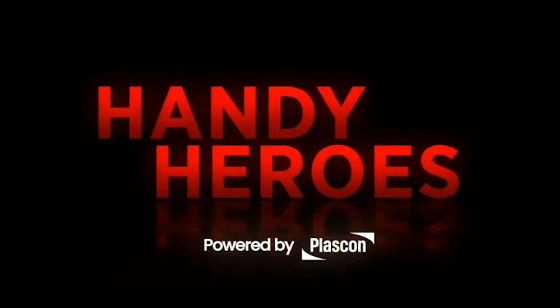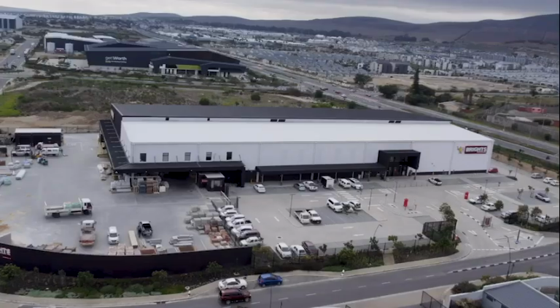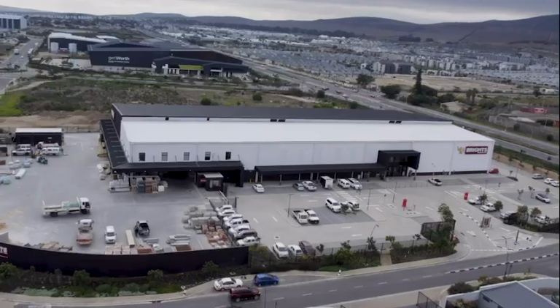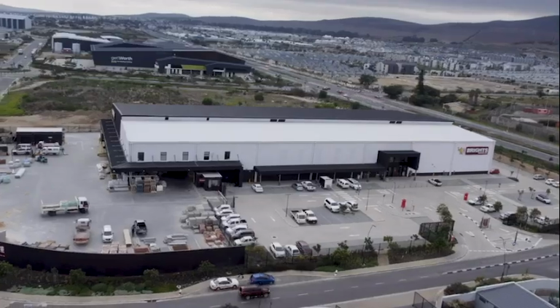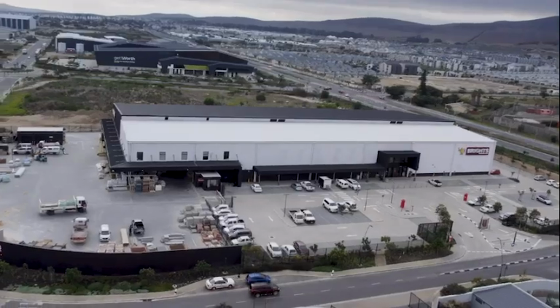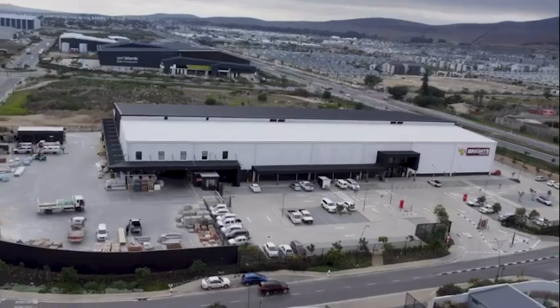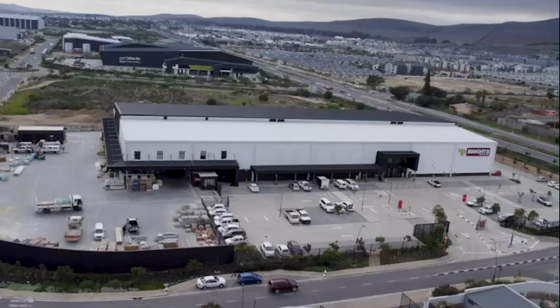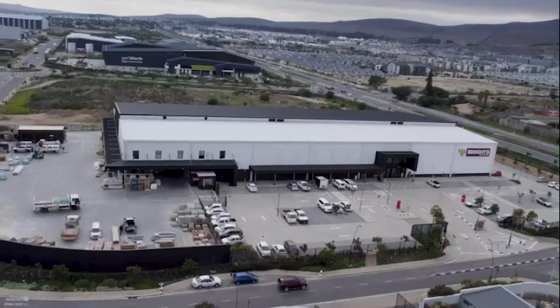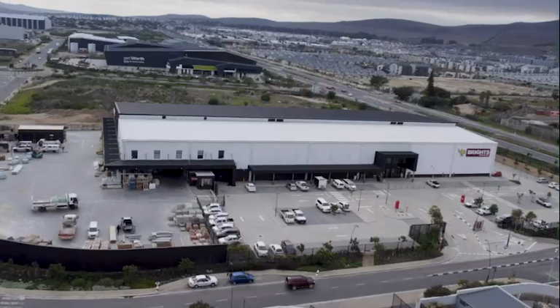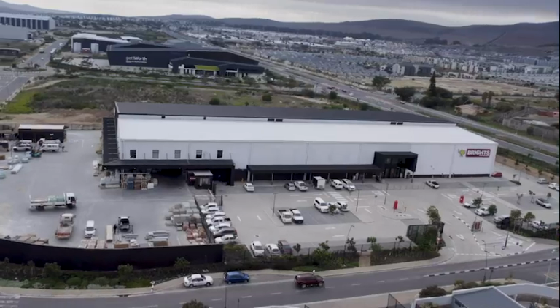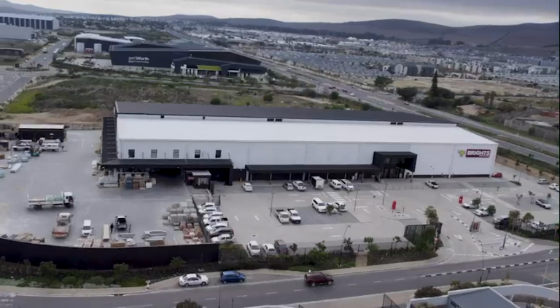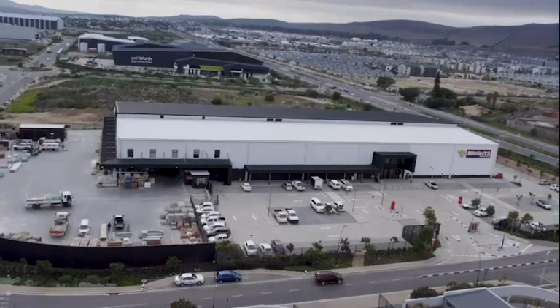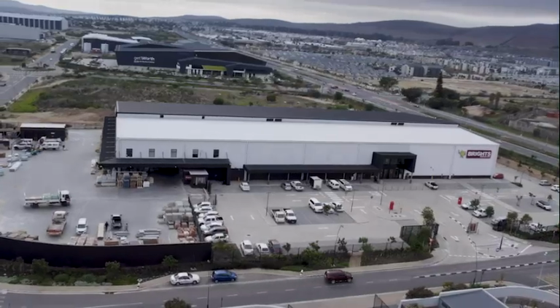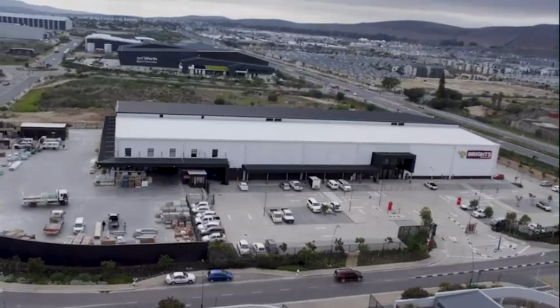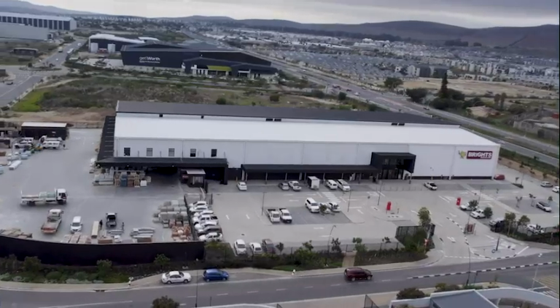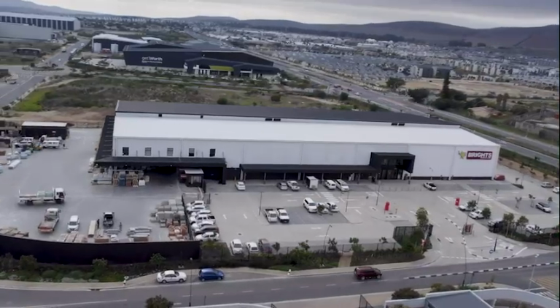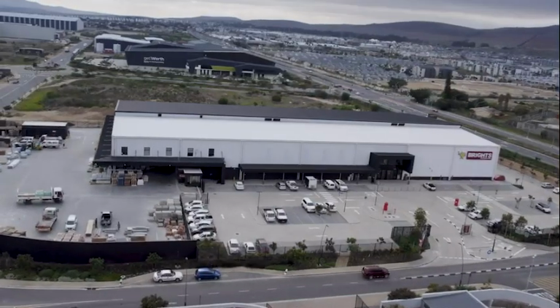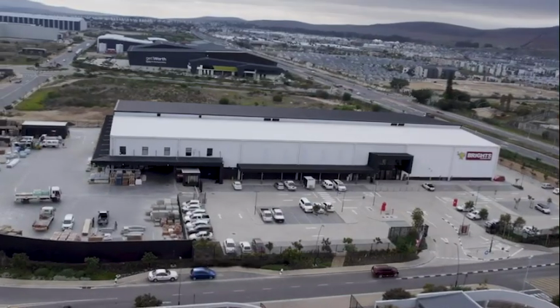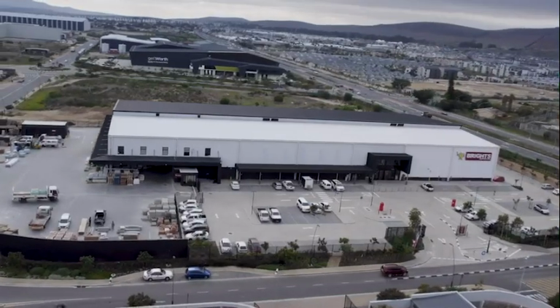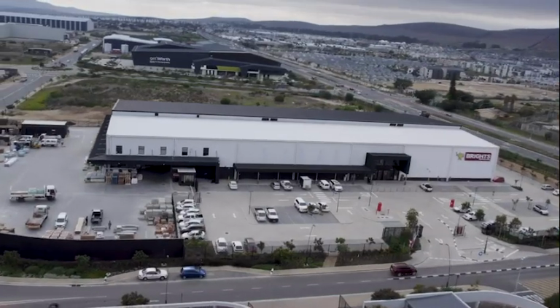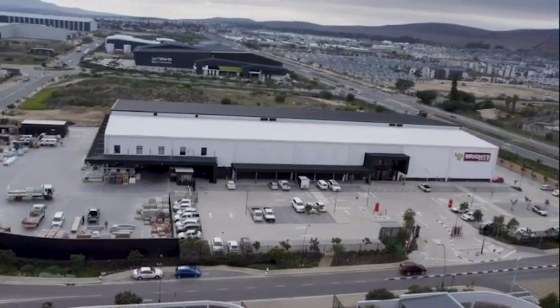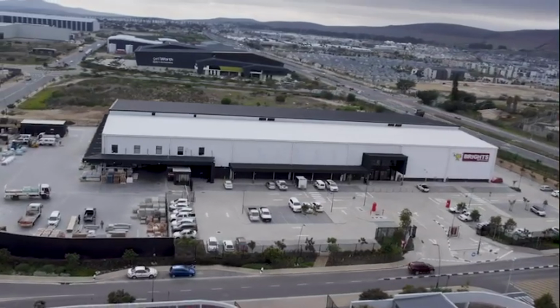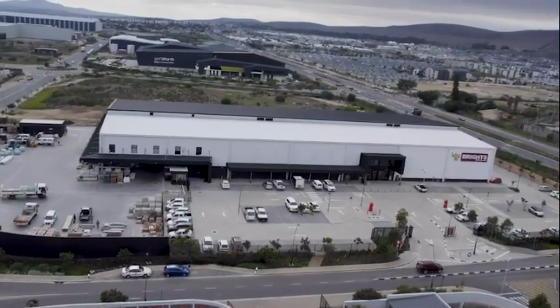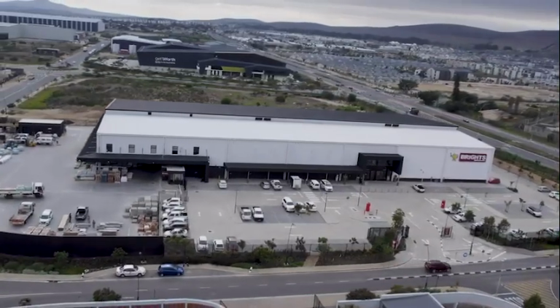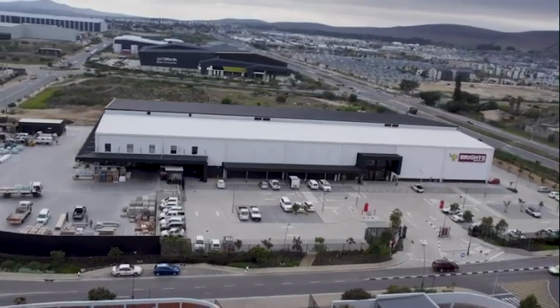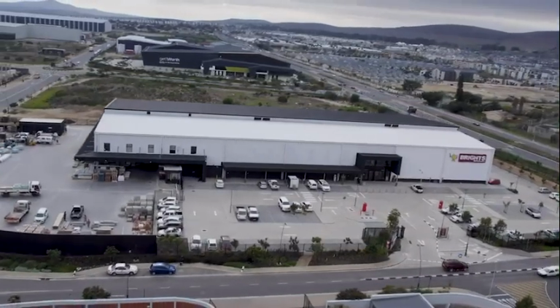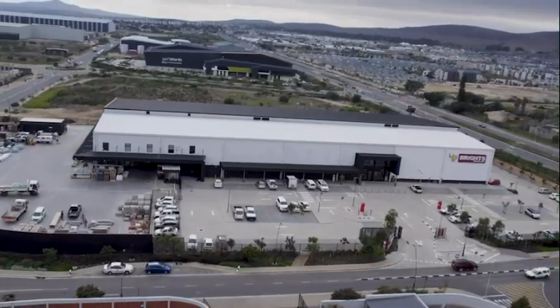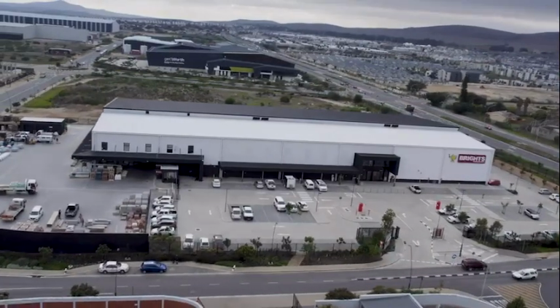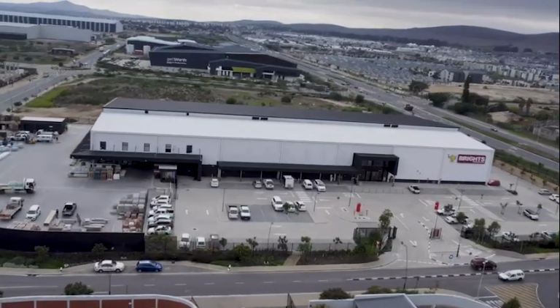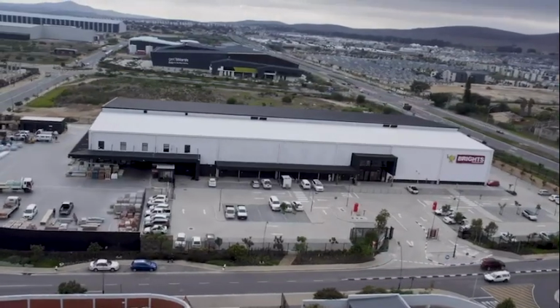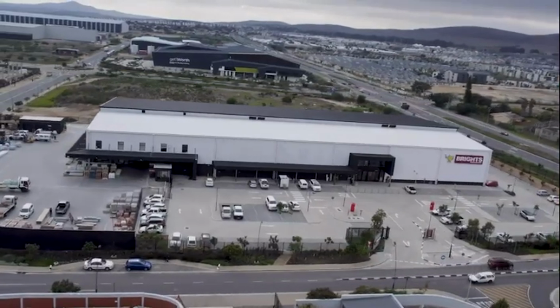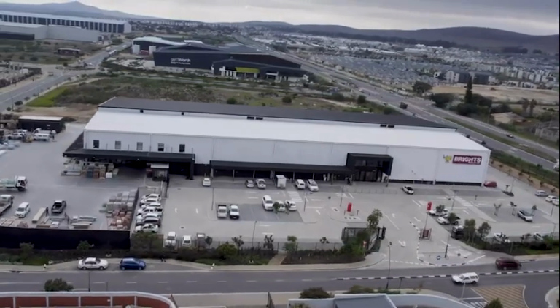Powered by Plascom, today's handy hero comes from Bright's Hardware in Richmond Park, Cape Town.